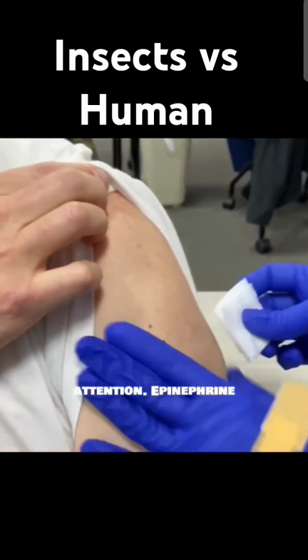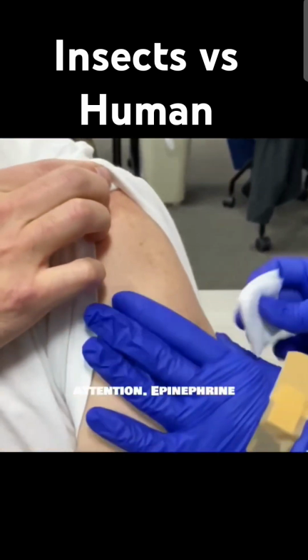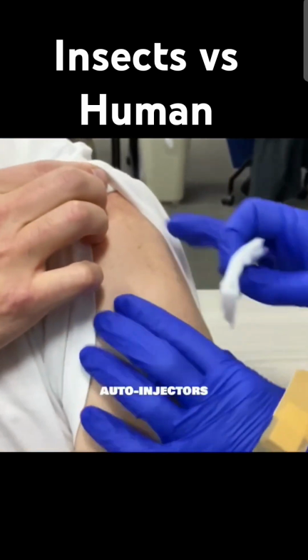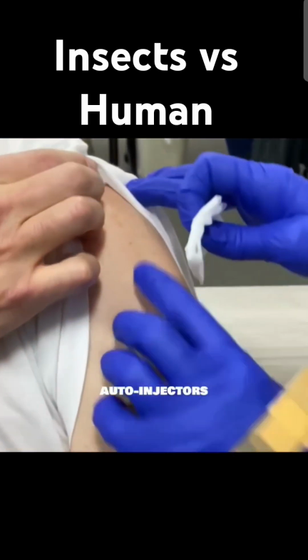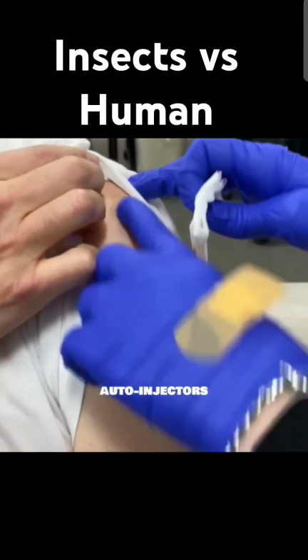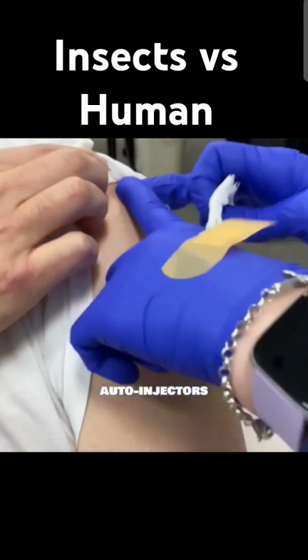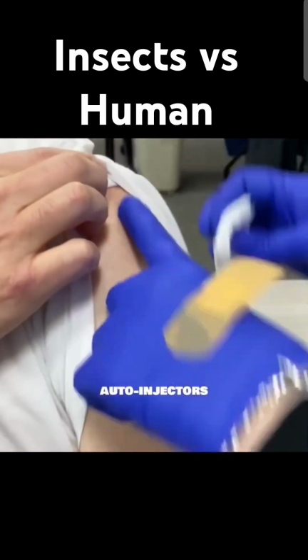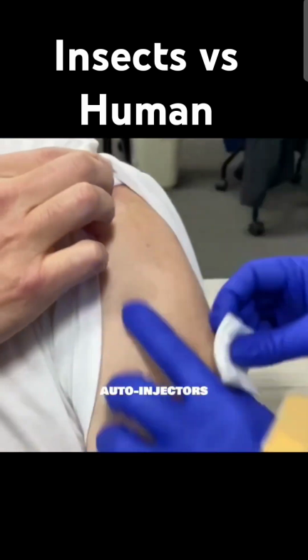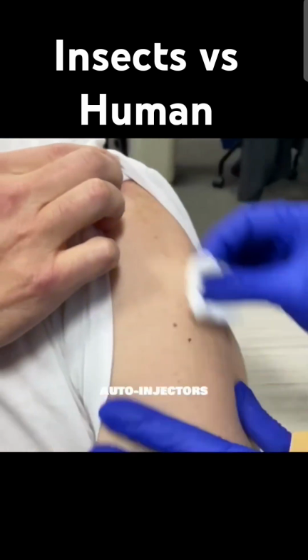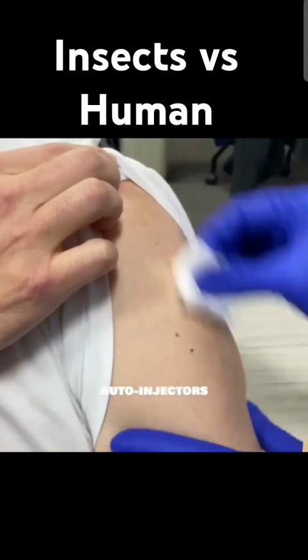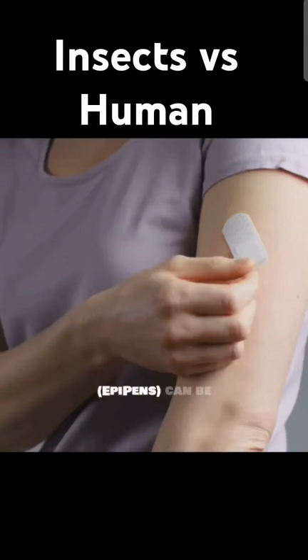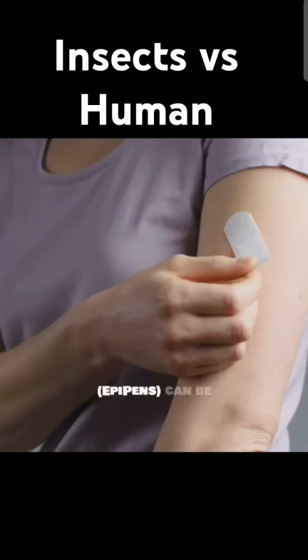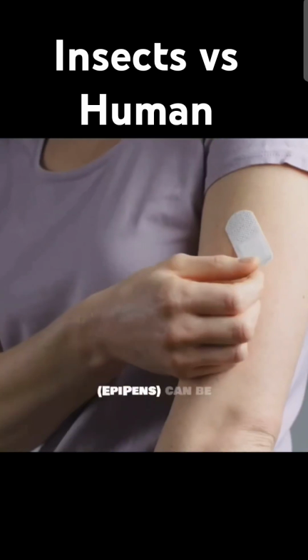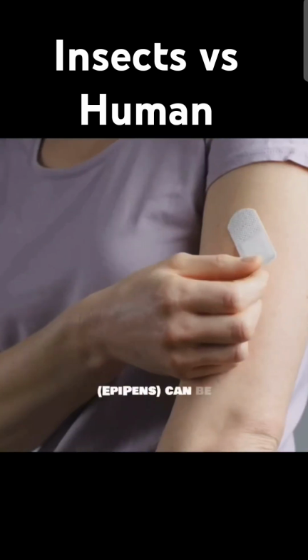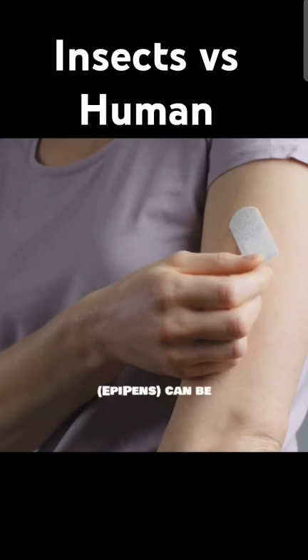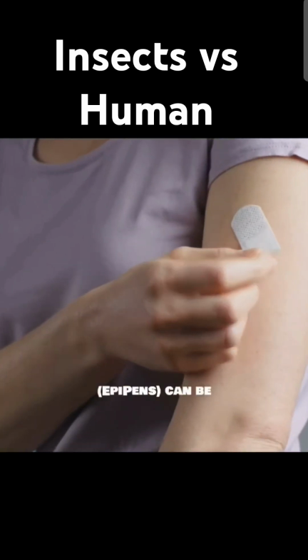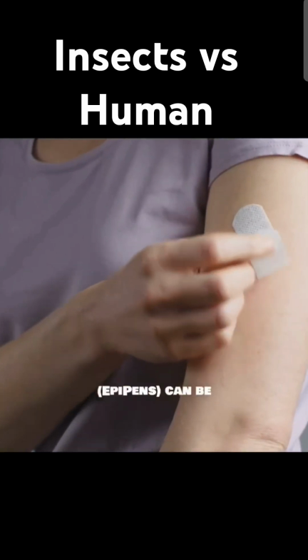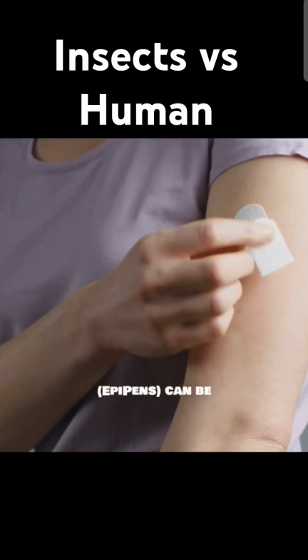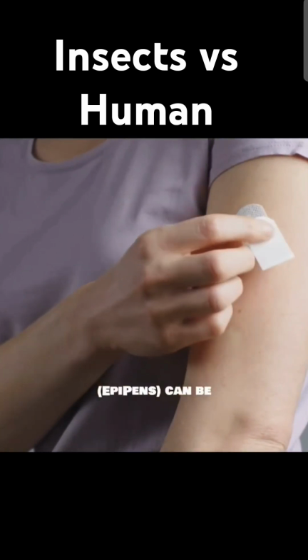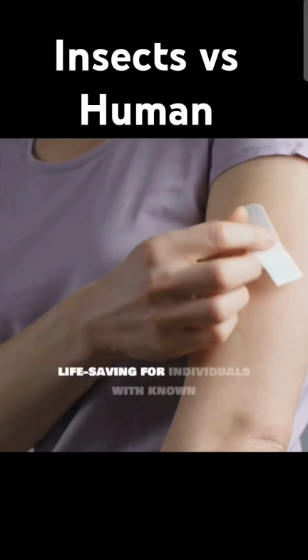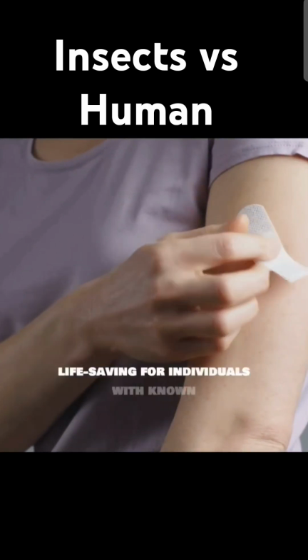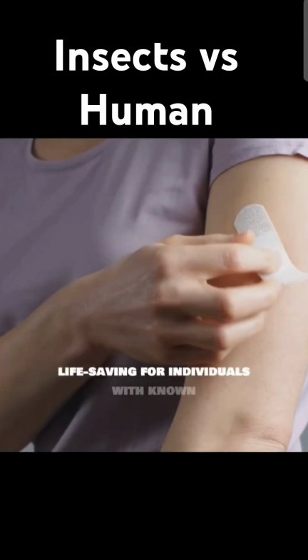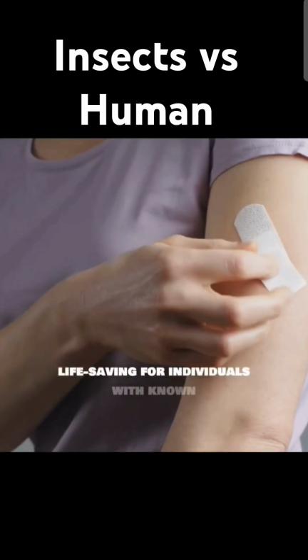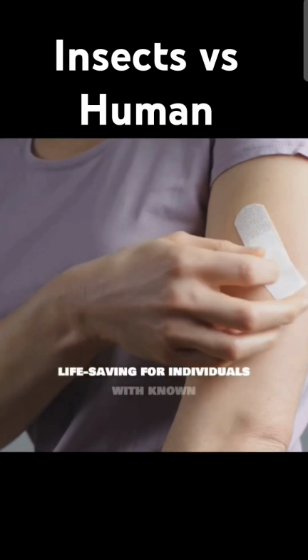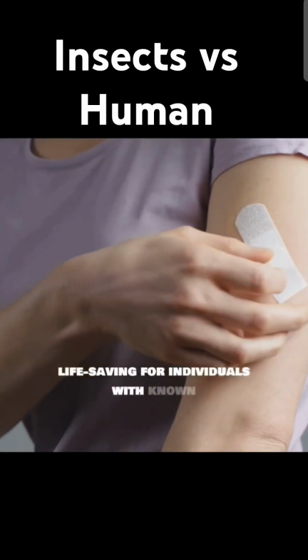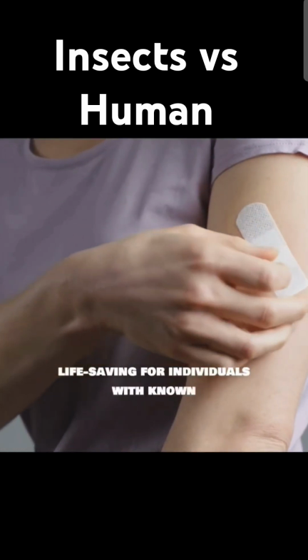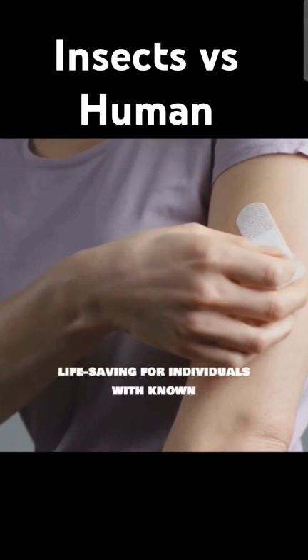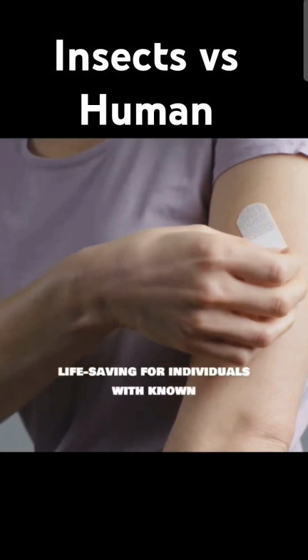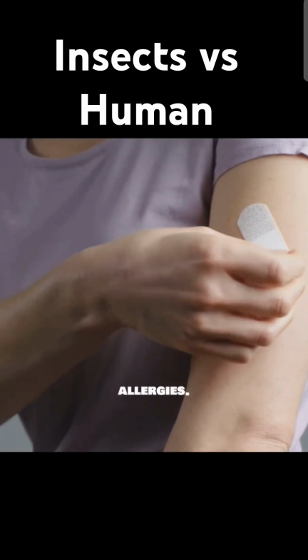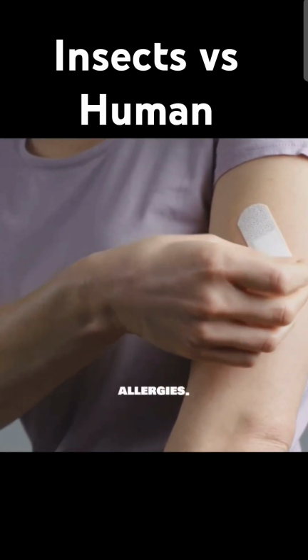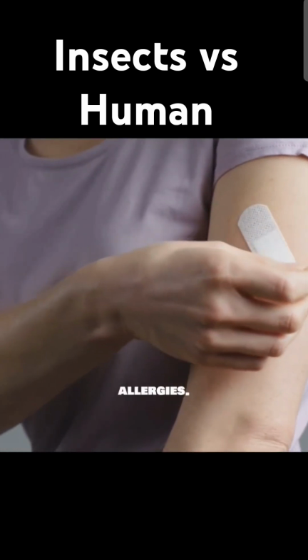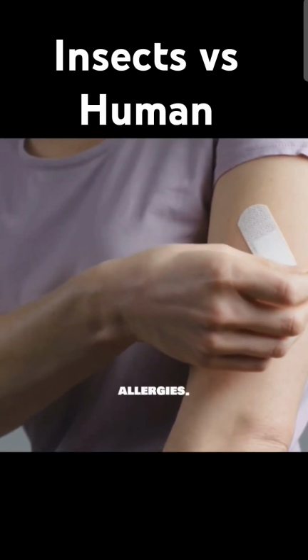Epinephrine auto-injectors, or EpiPens, can be life-saving for individuals with known allergies.